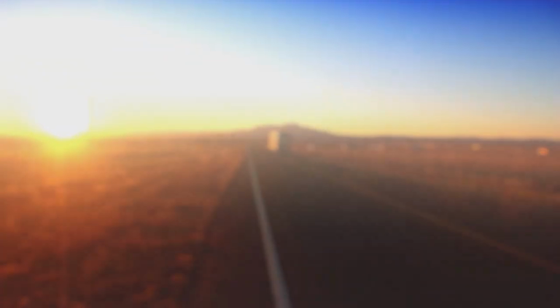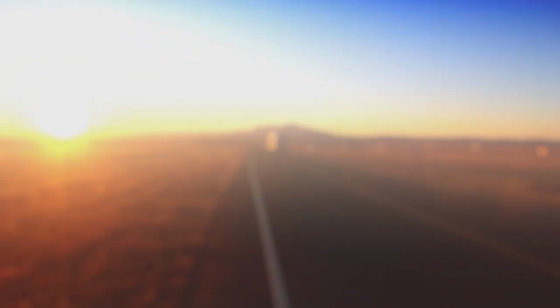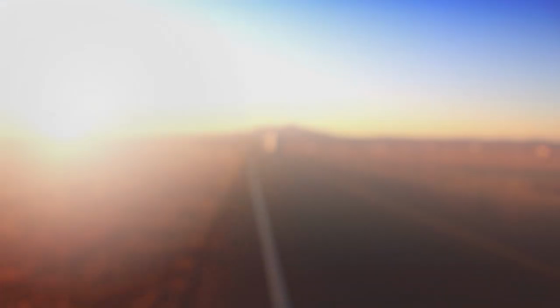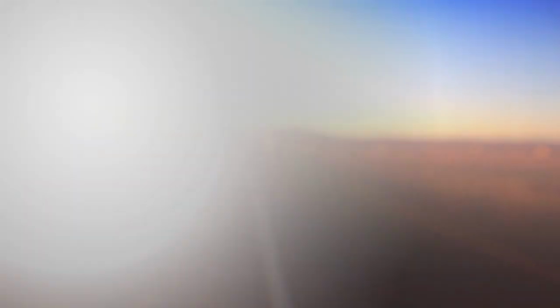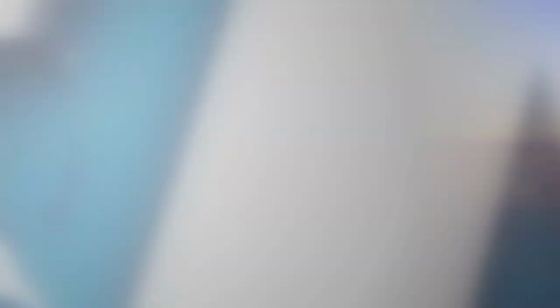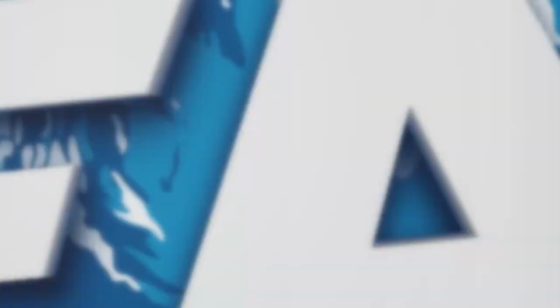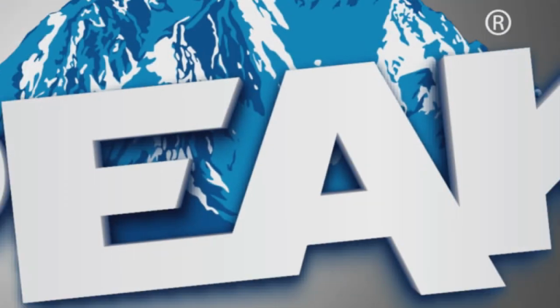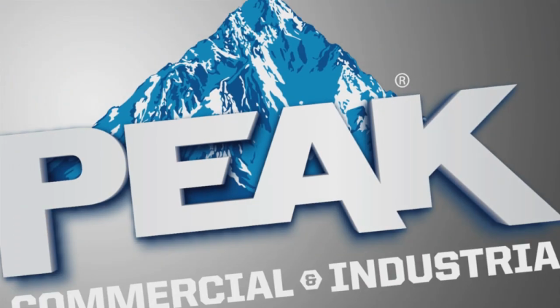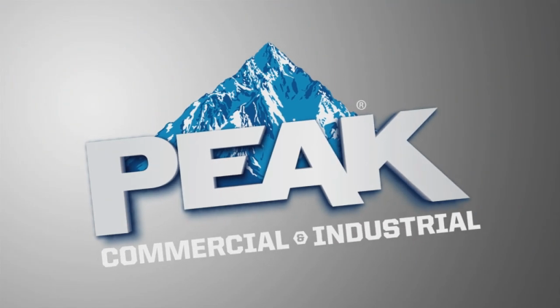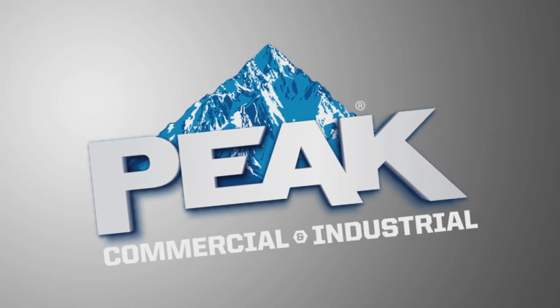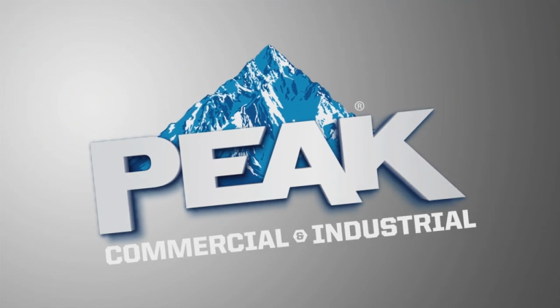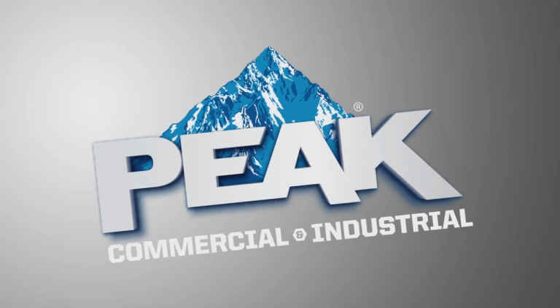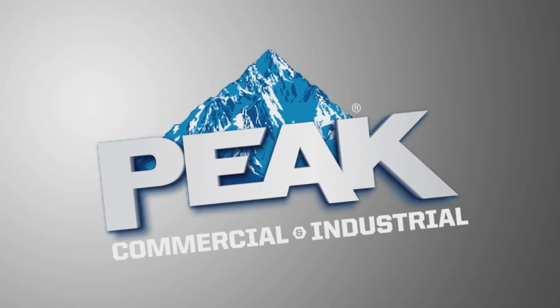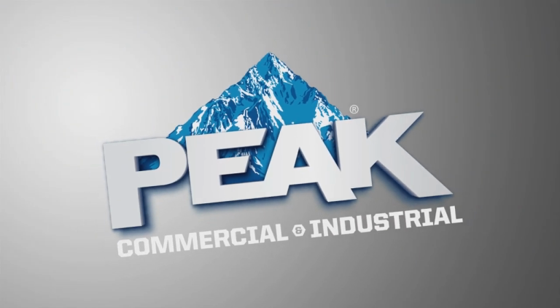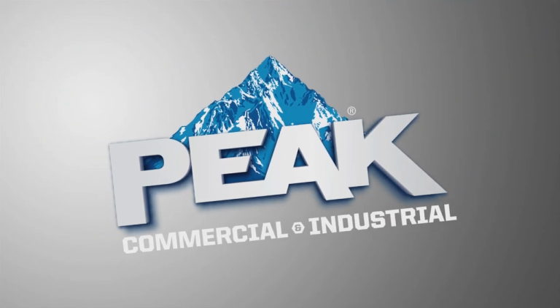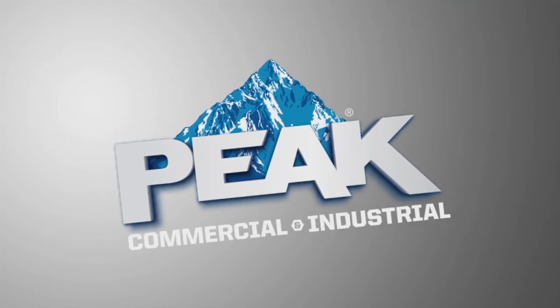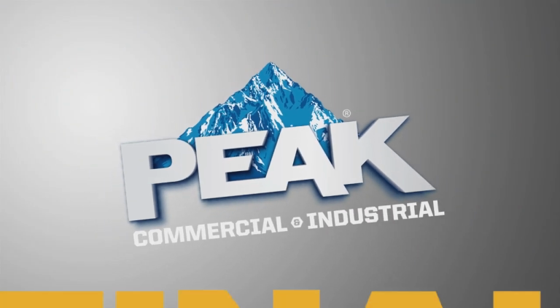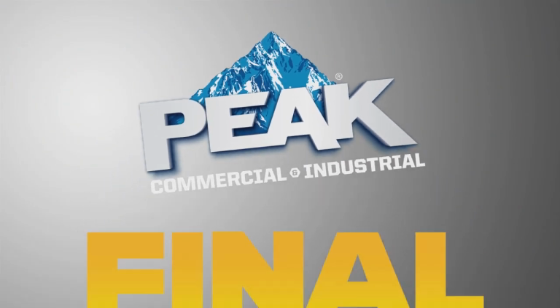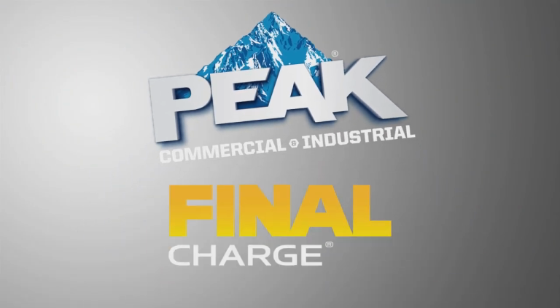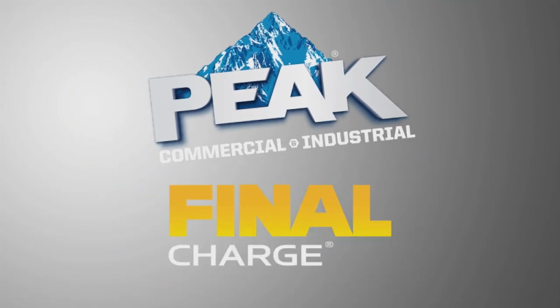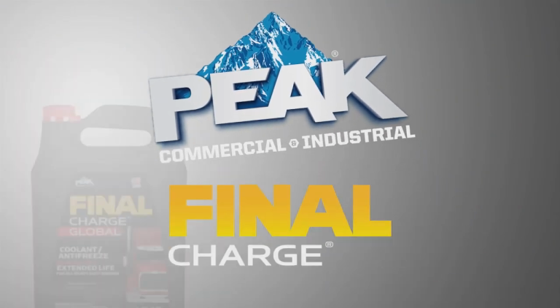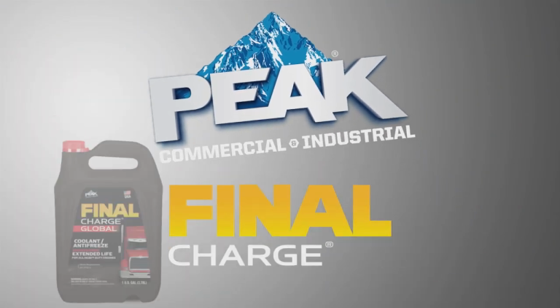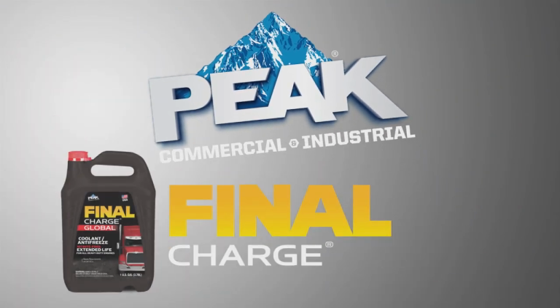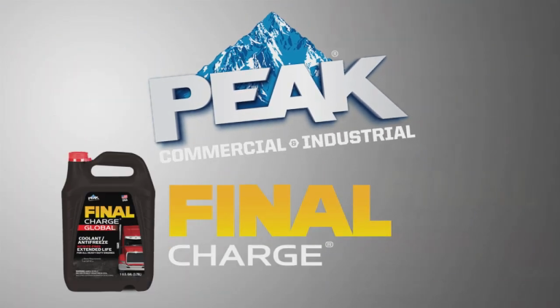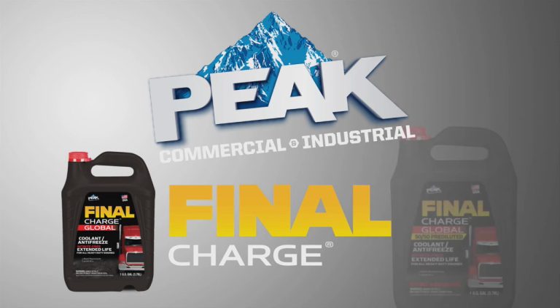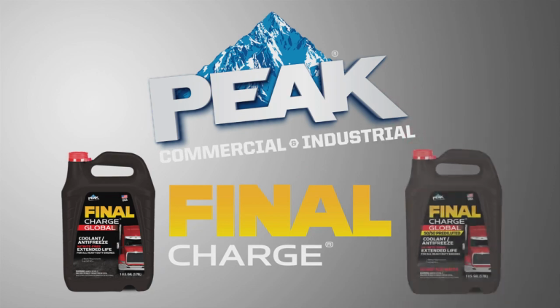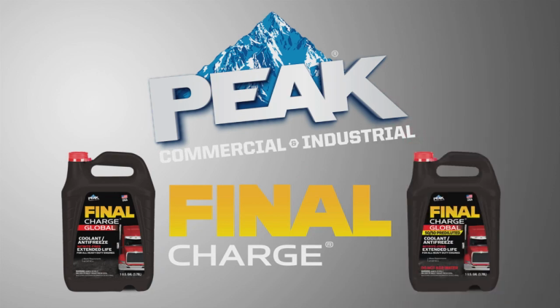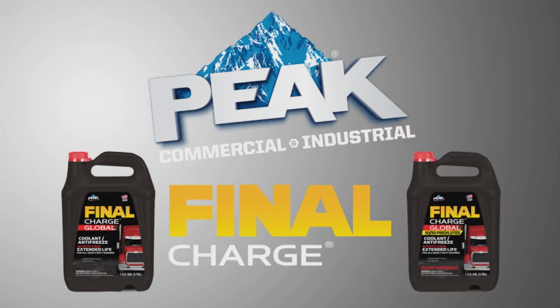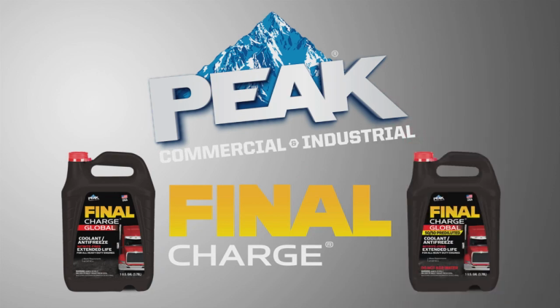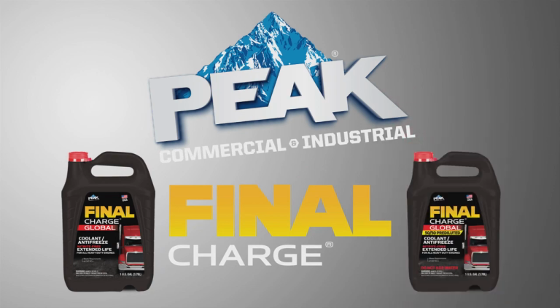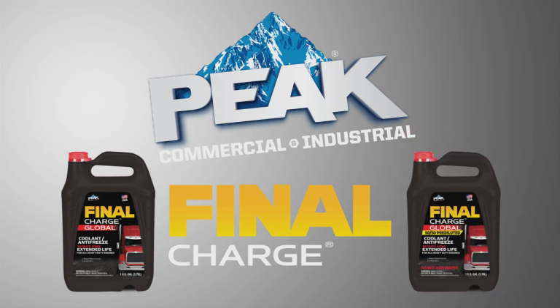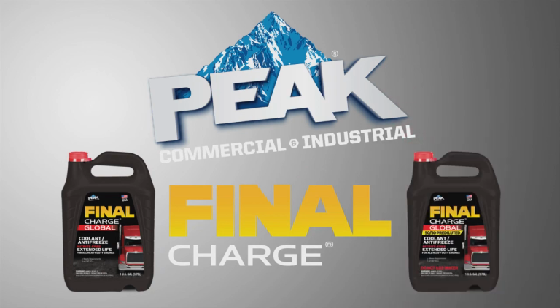Thanks for trusting Peak Commercial & Industrial and the Final Charge Global family of products.